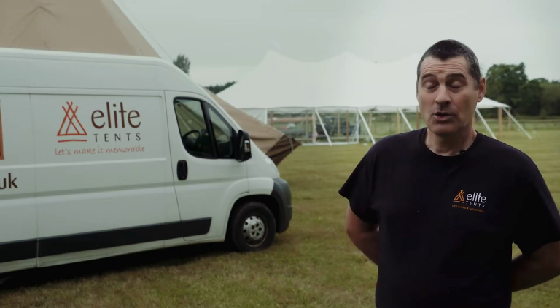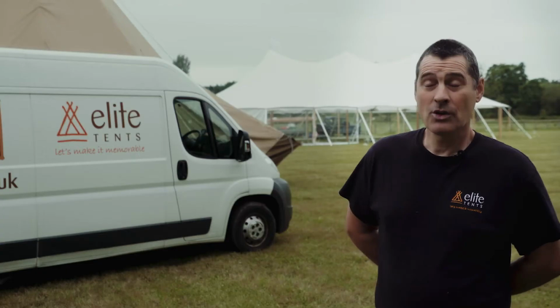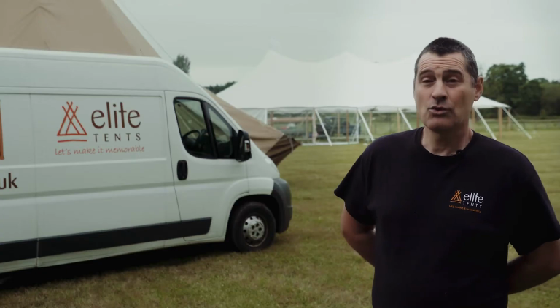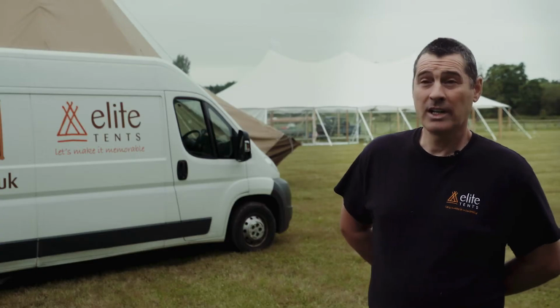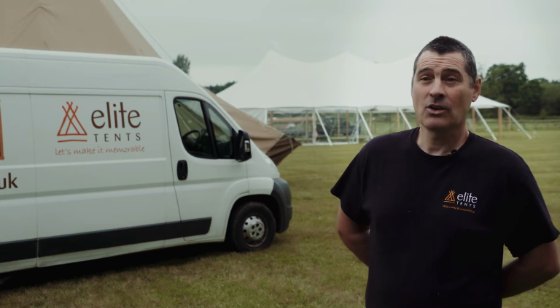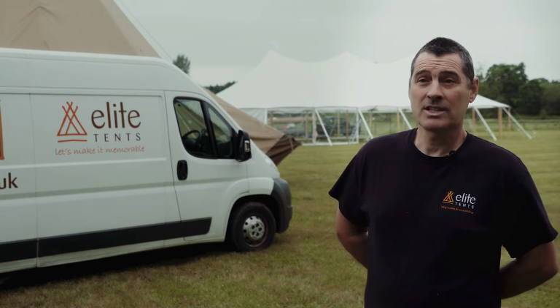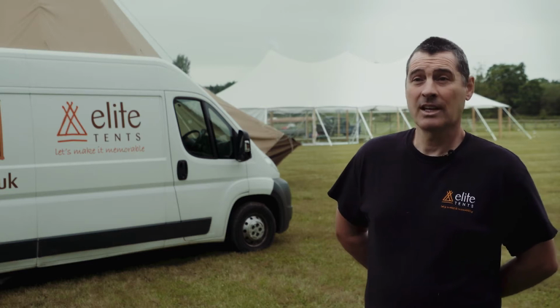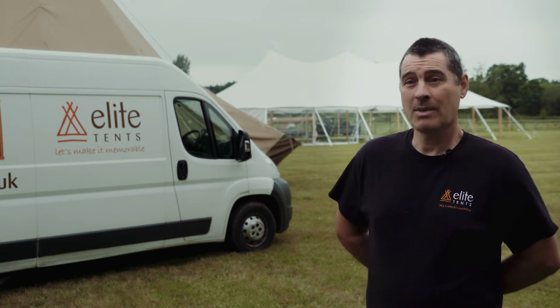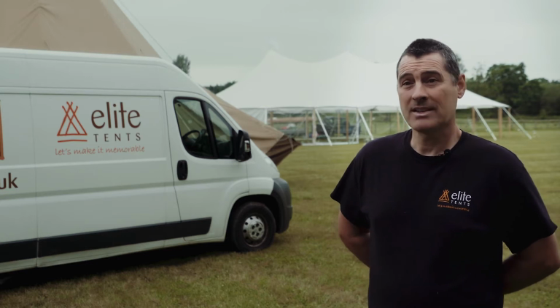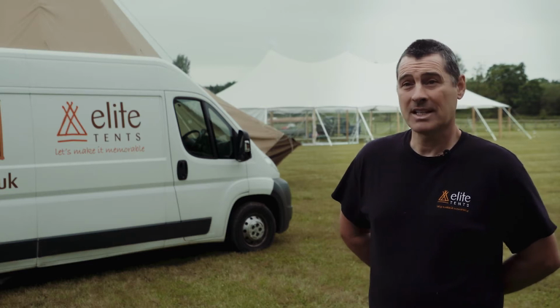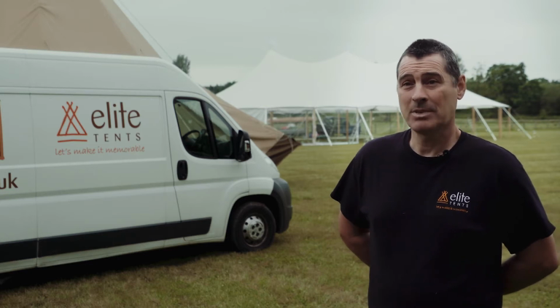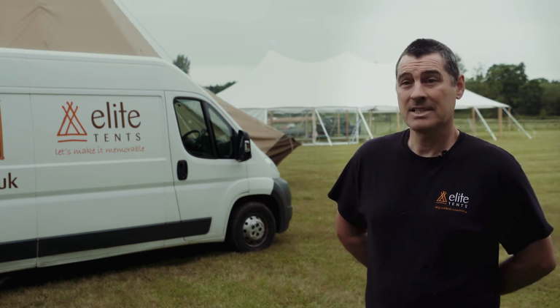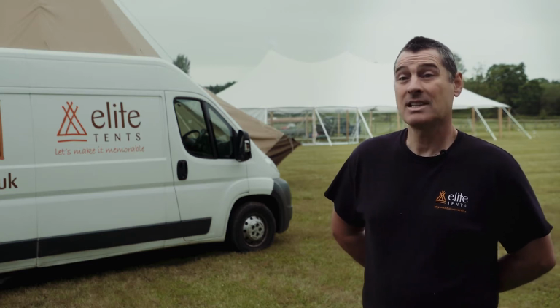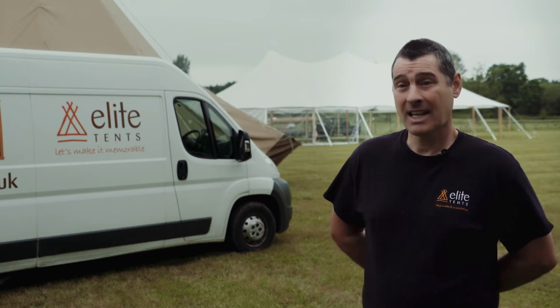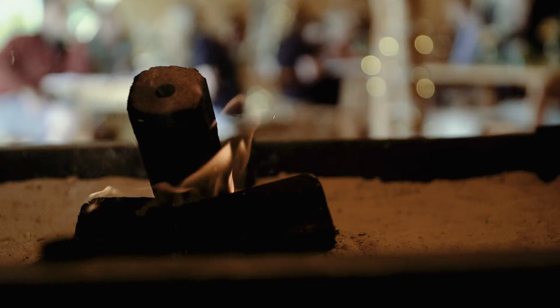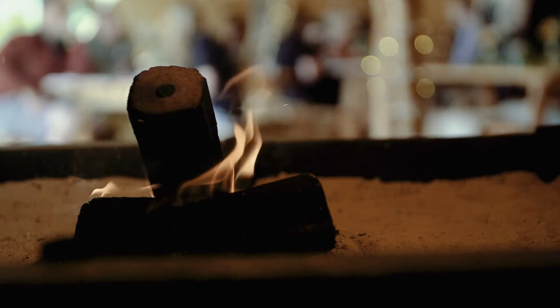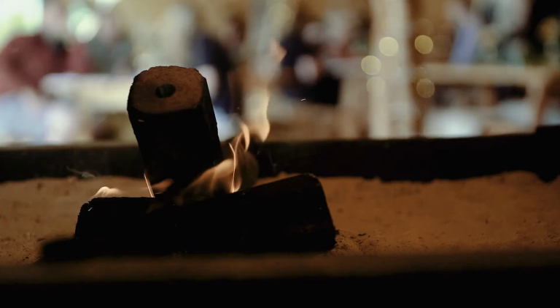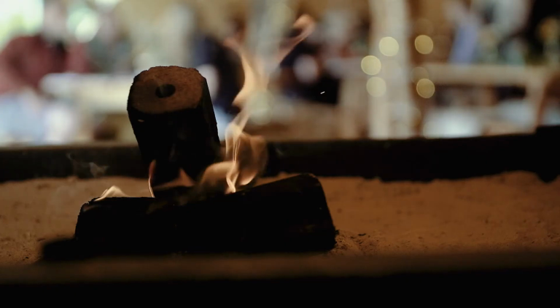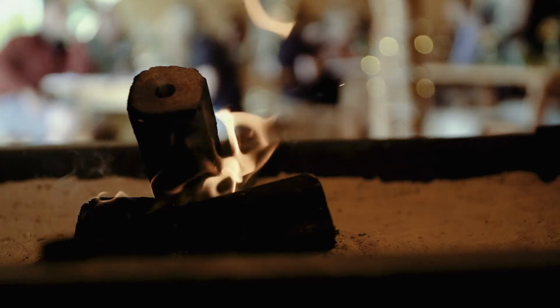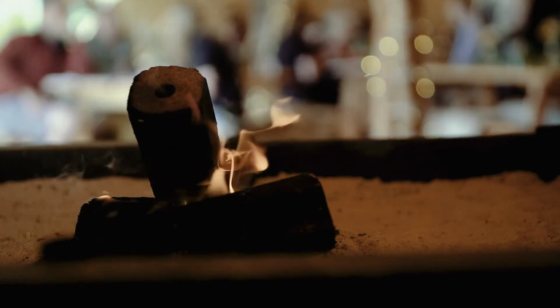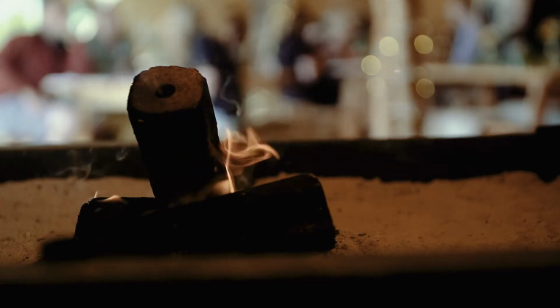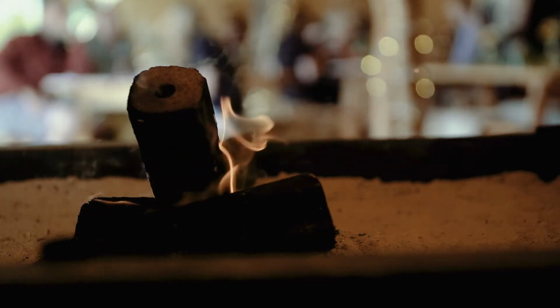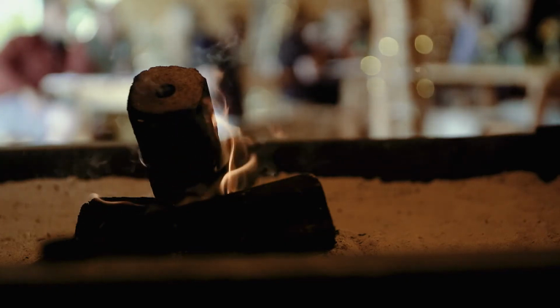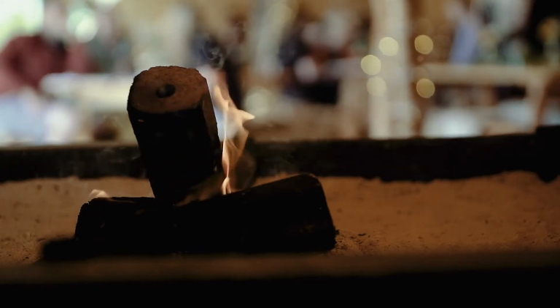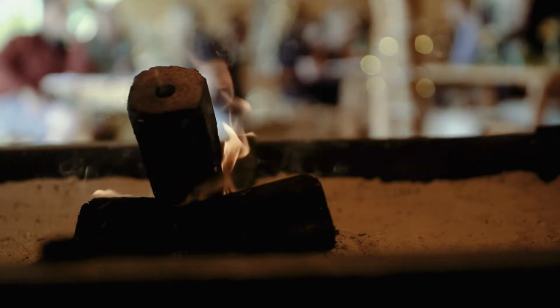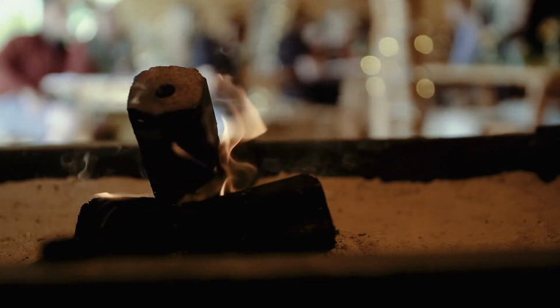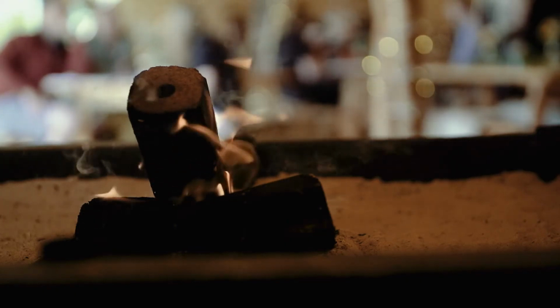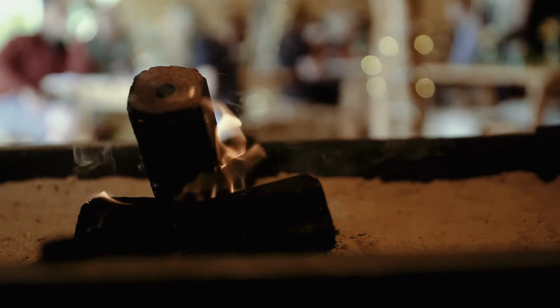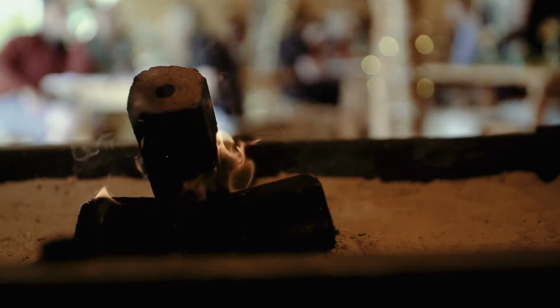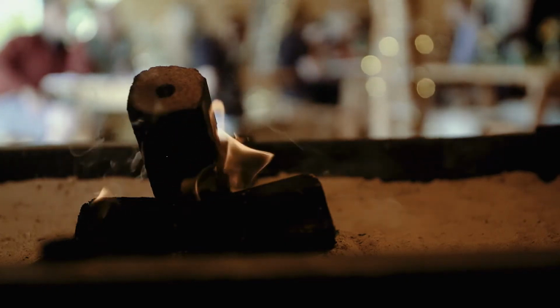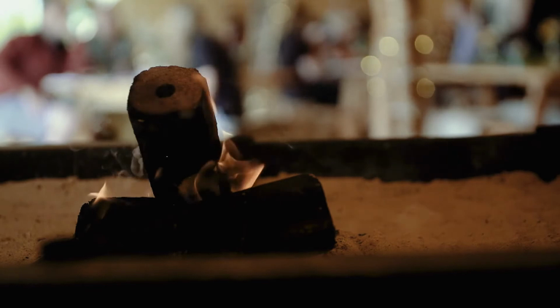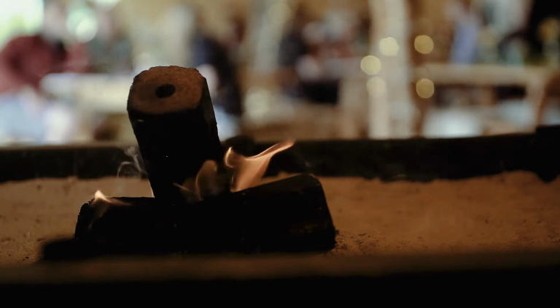Another really nice thing about the teepees is that you can have a fire in them, because the canvas is fire retardant.